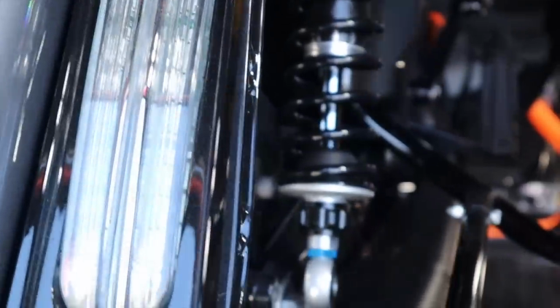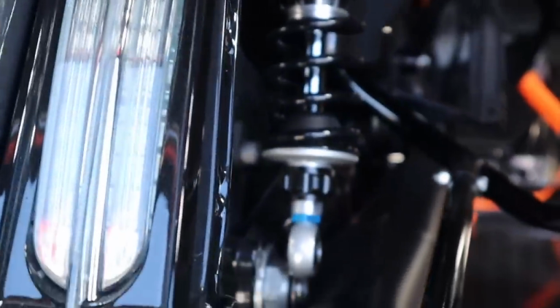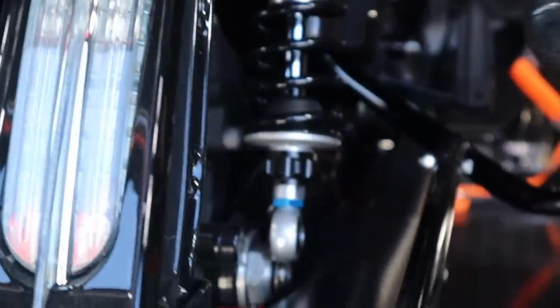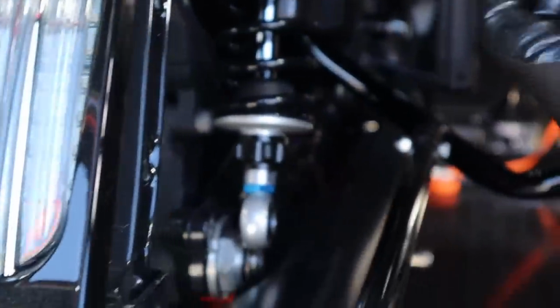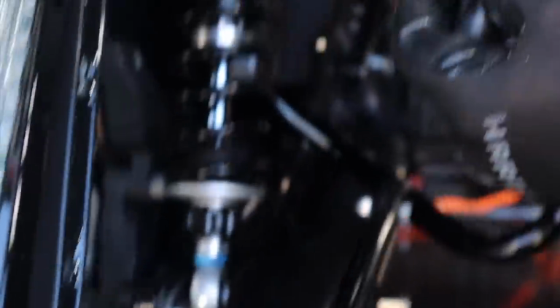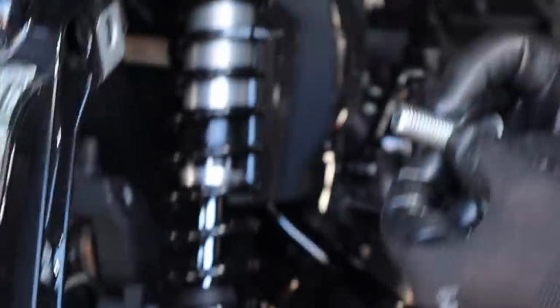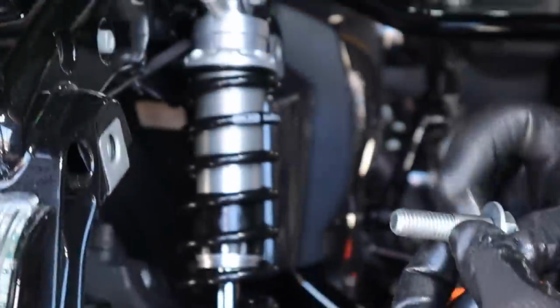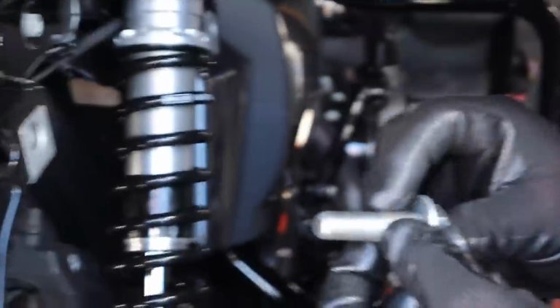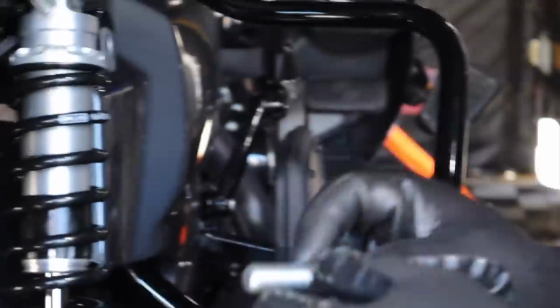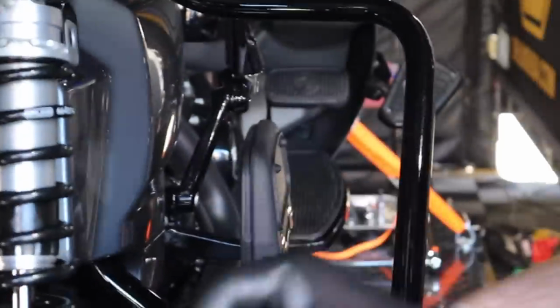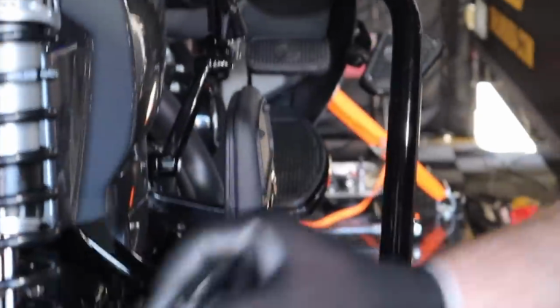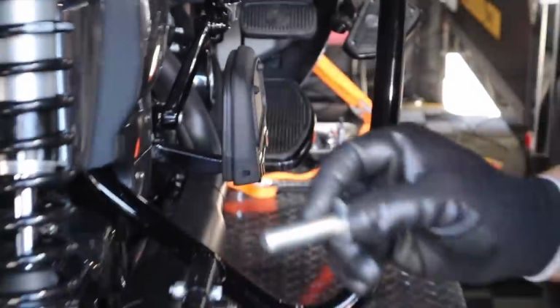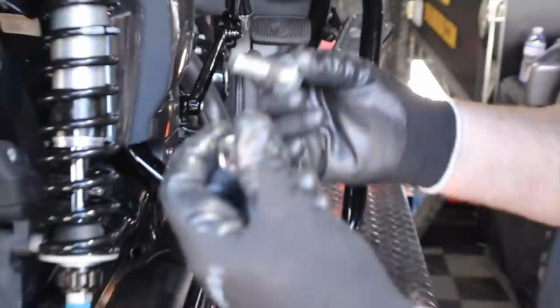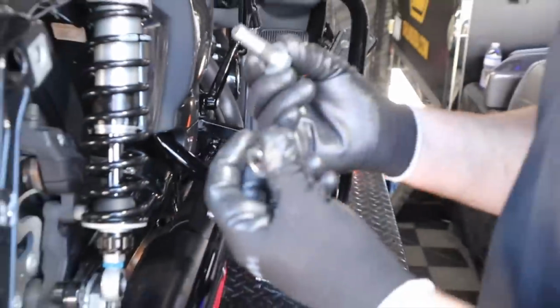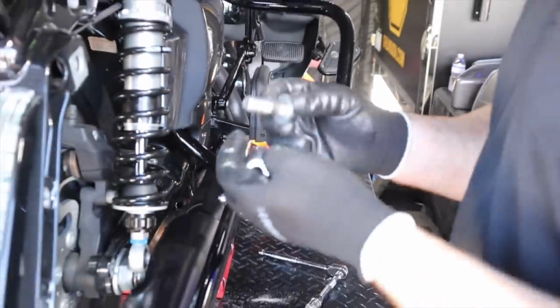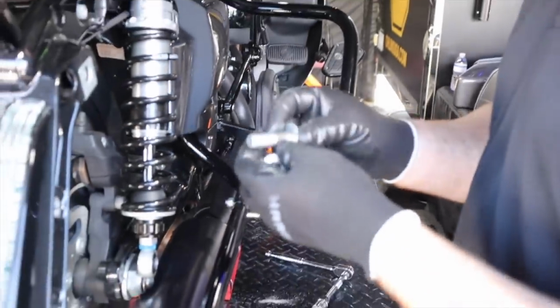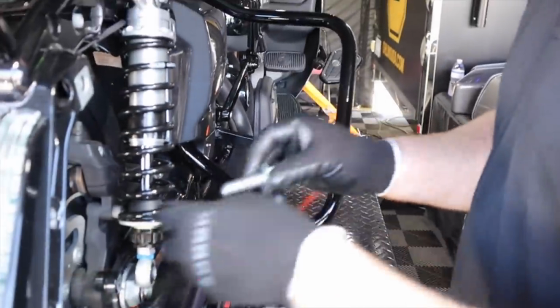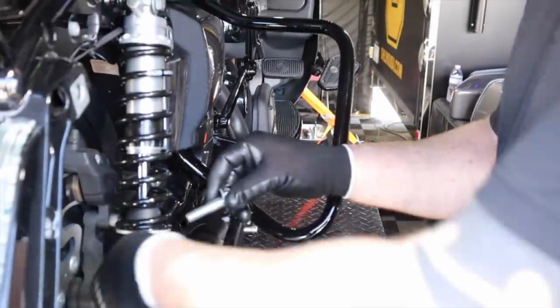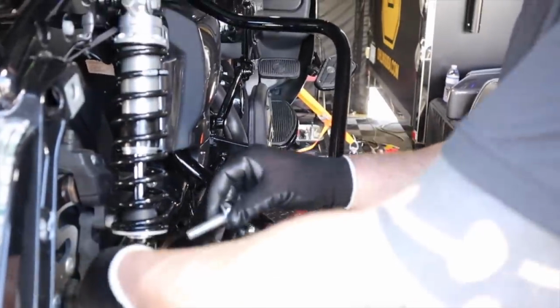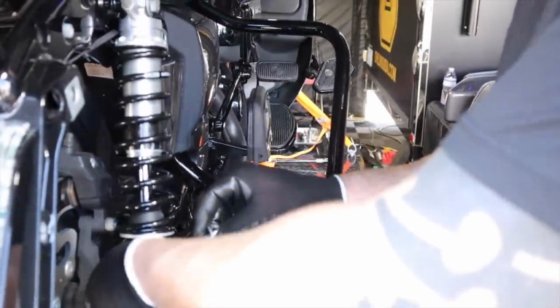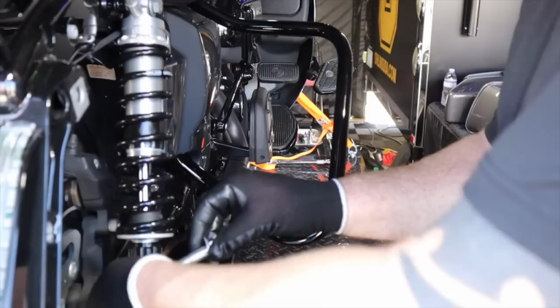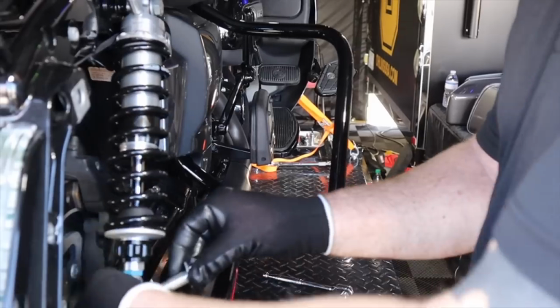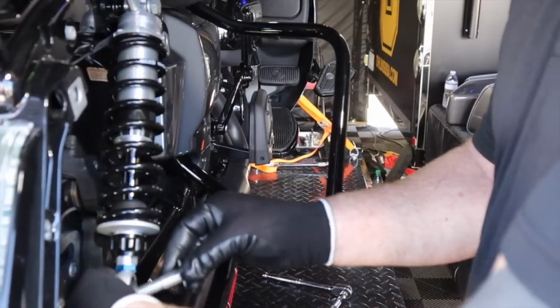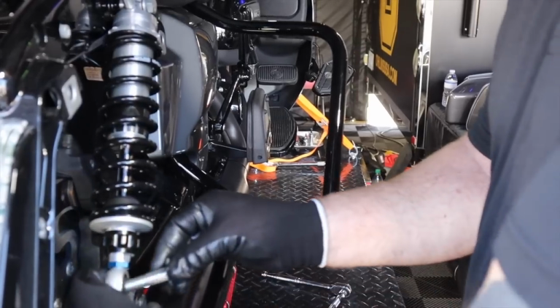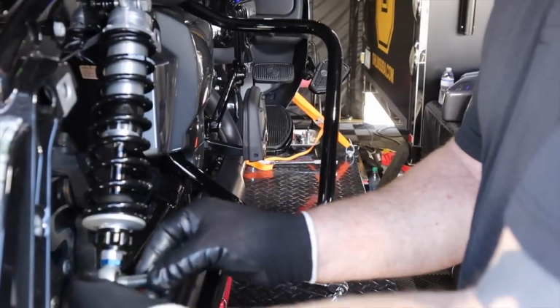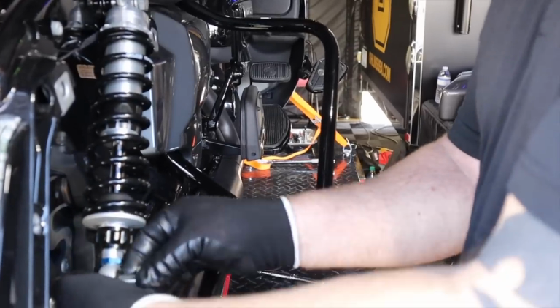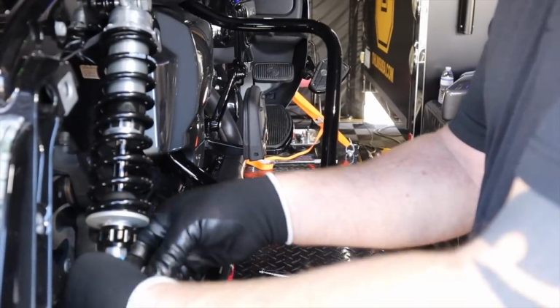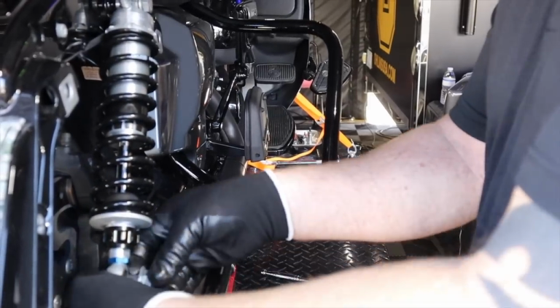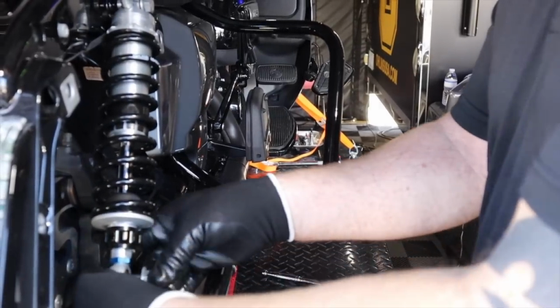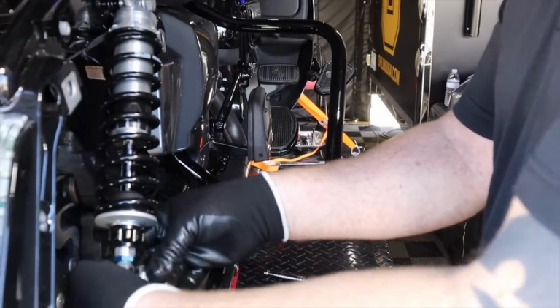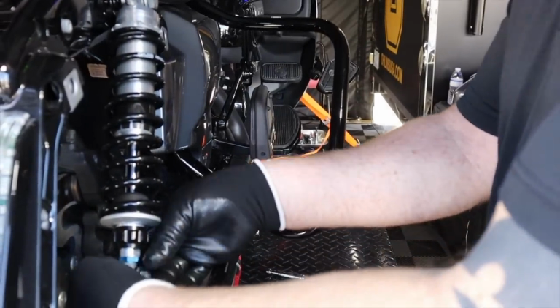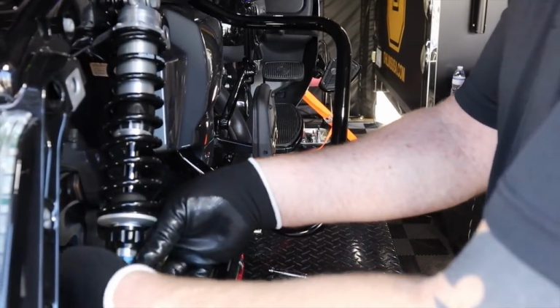We use a reducer sleeve to get it to the half-inch bolts that Harley uses, because our ID is 14 millimeter.